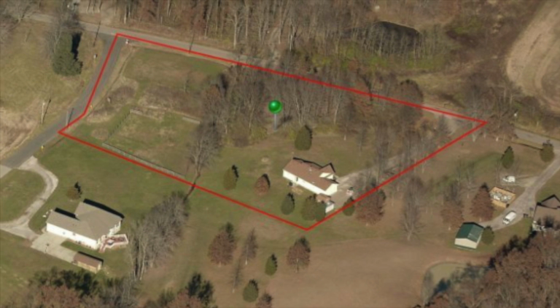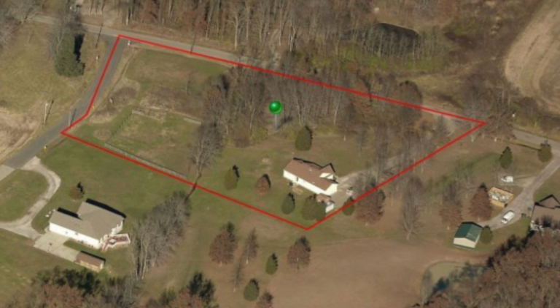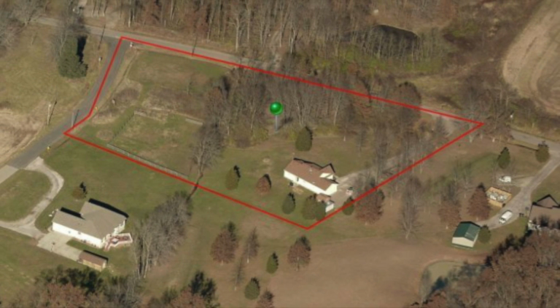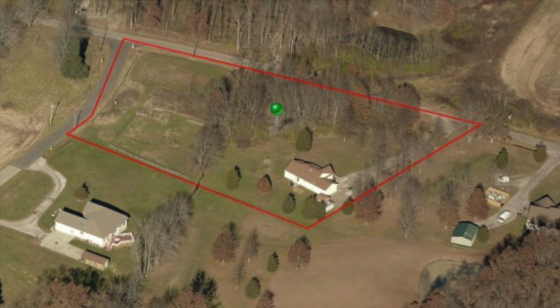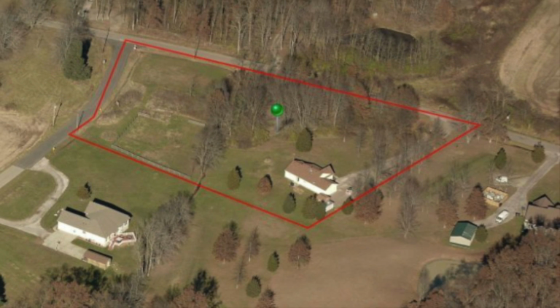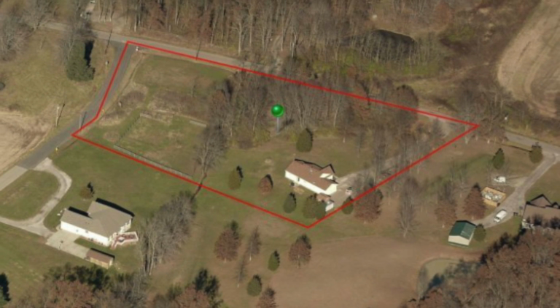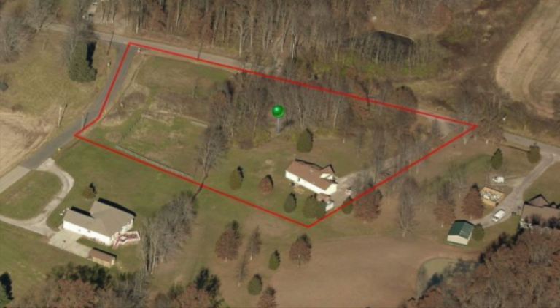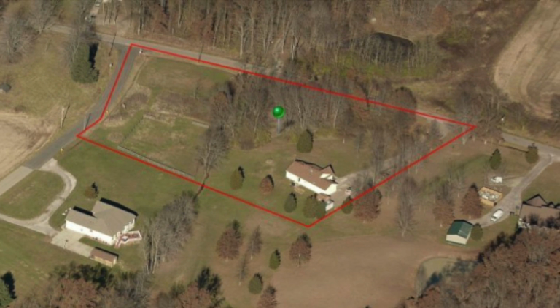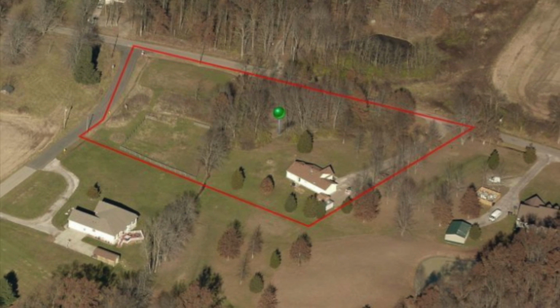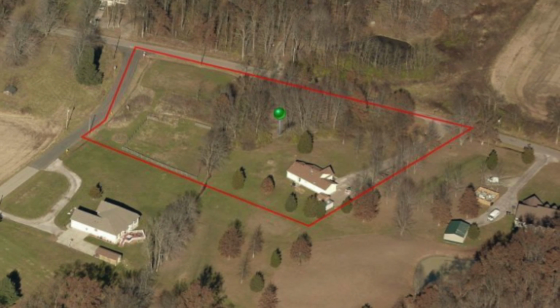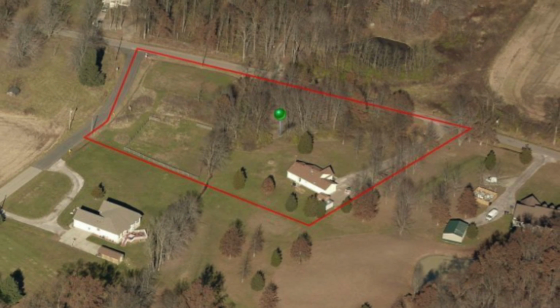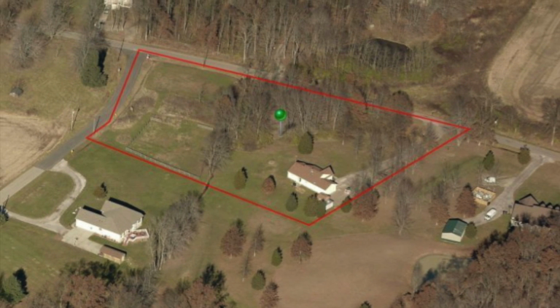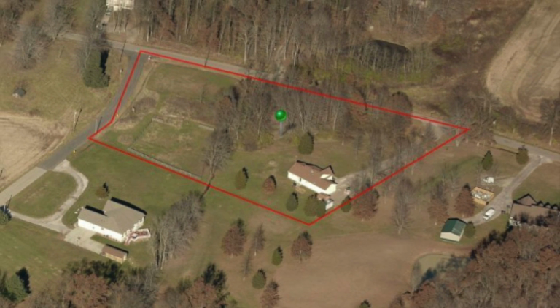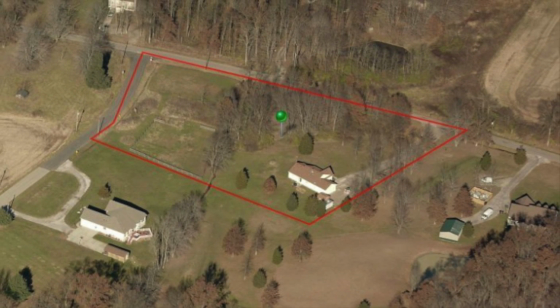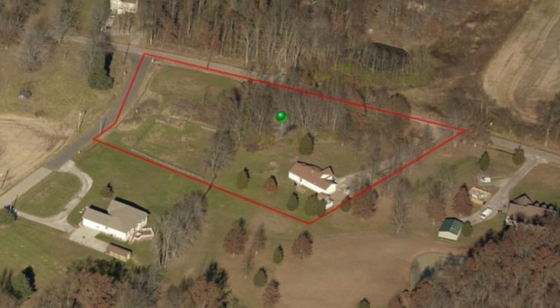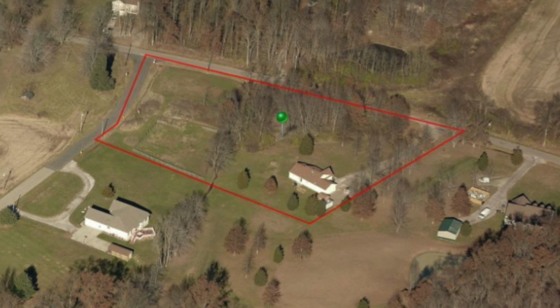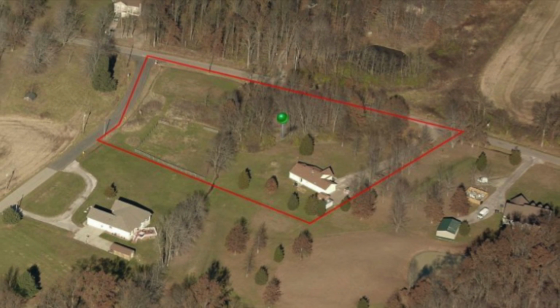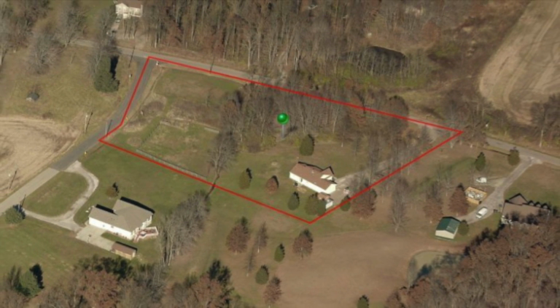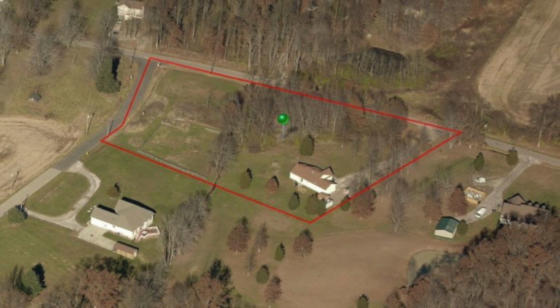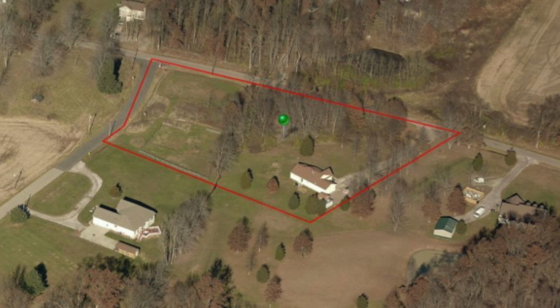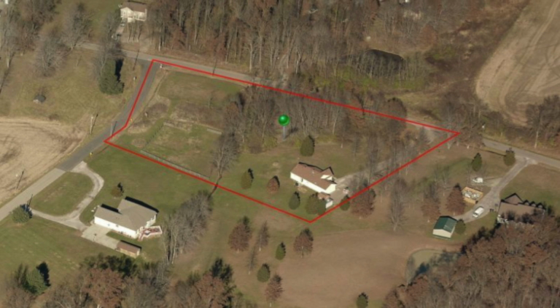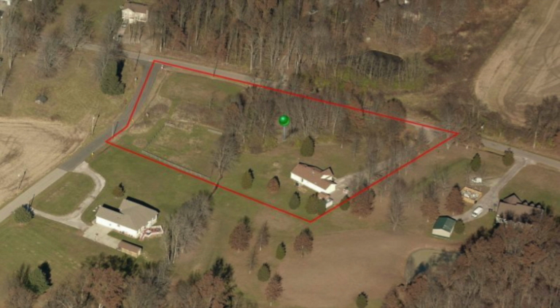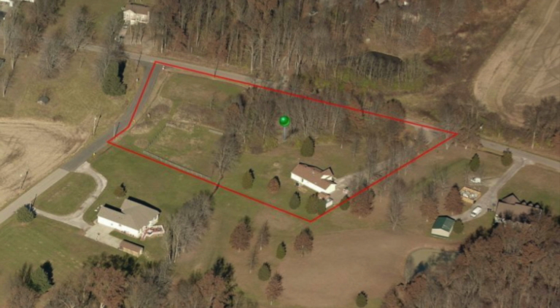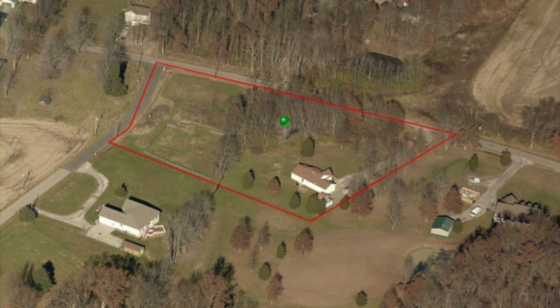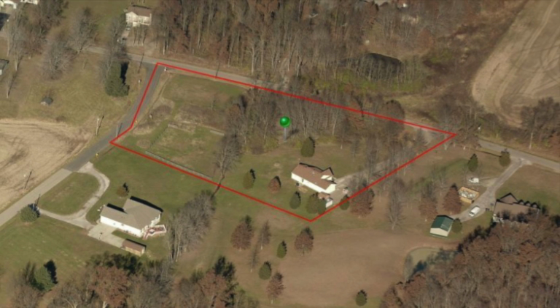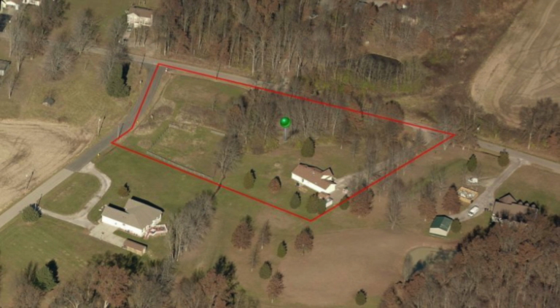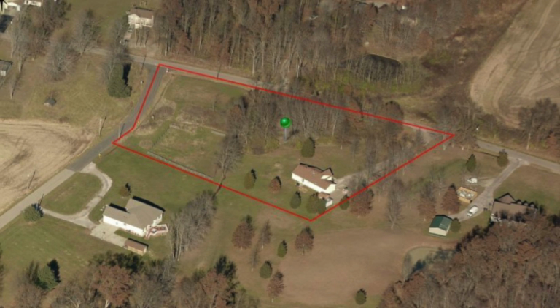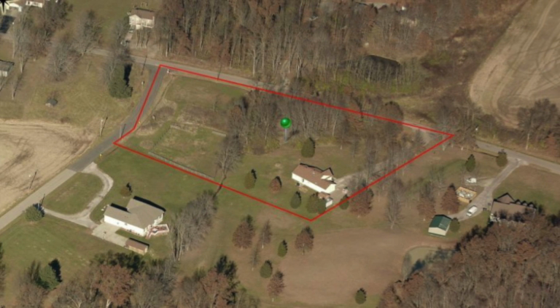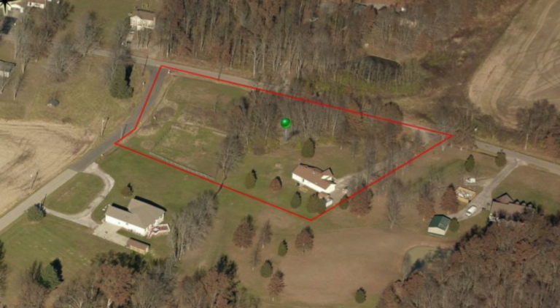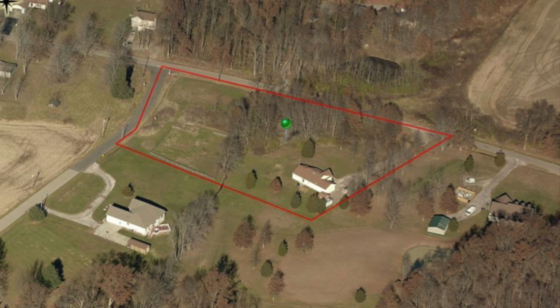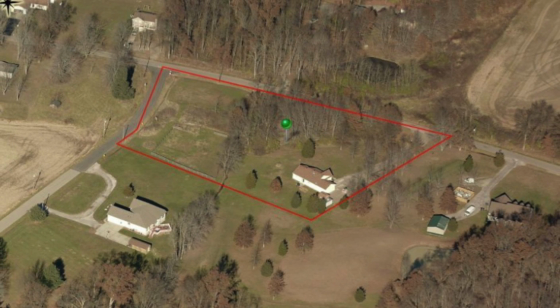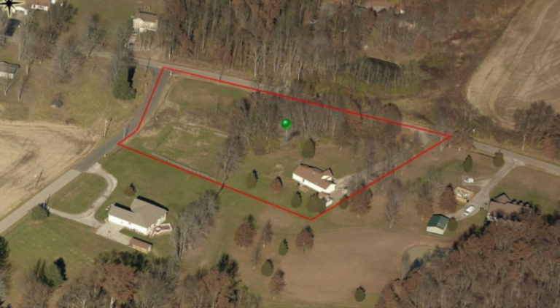Please consider this property for your next home, and call us with any questions. Thanks so much.